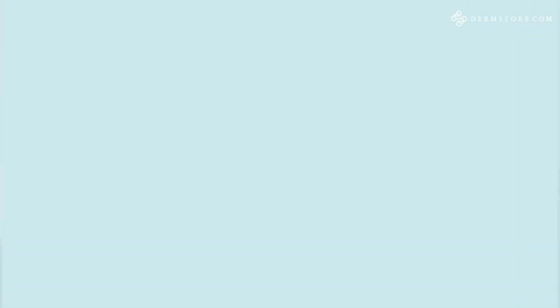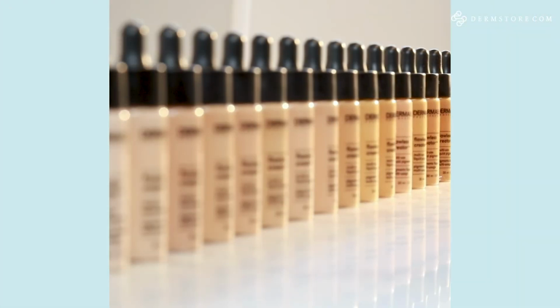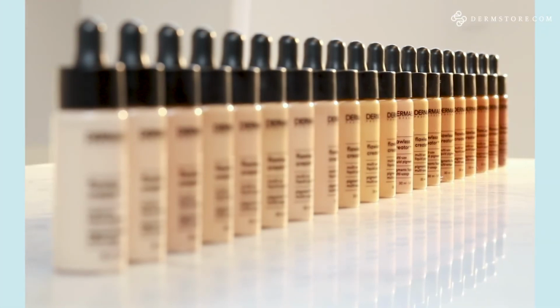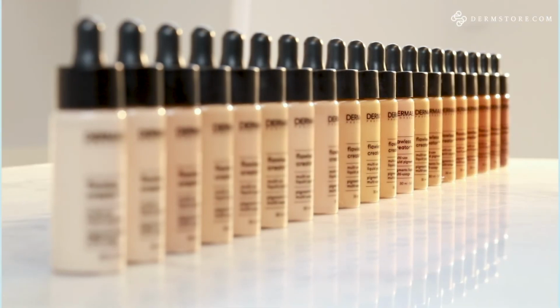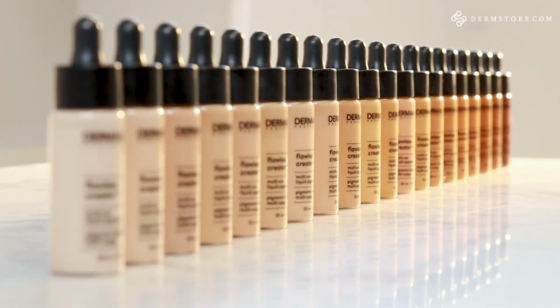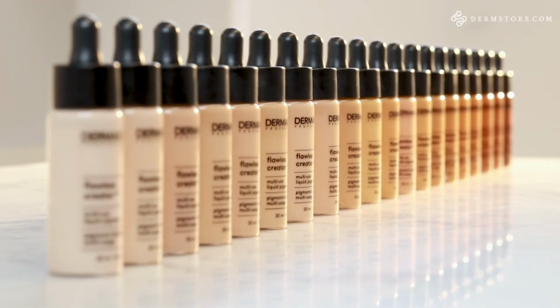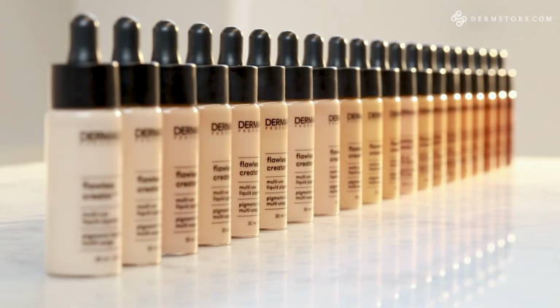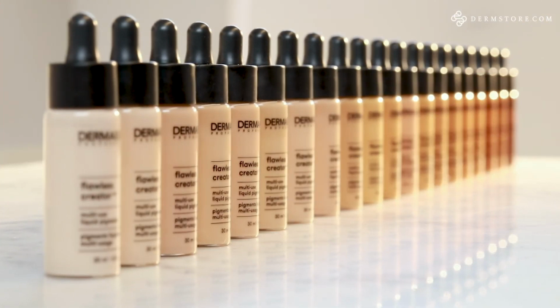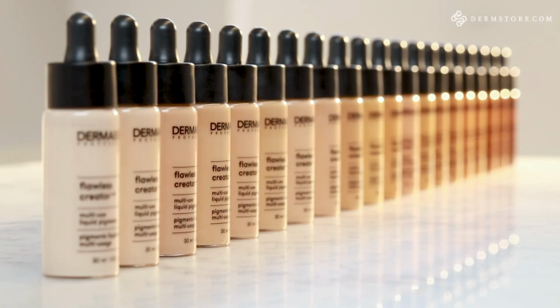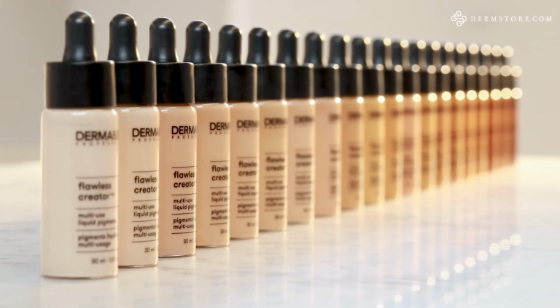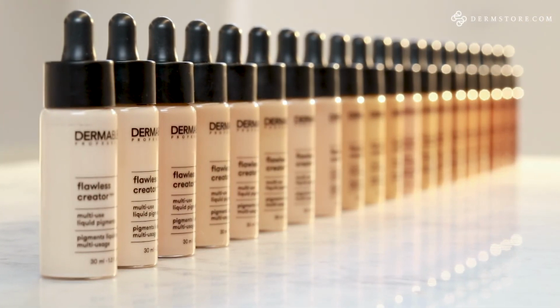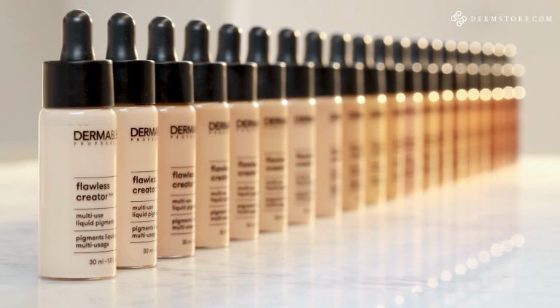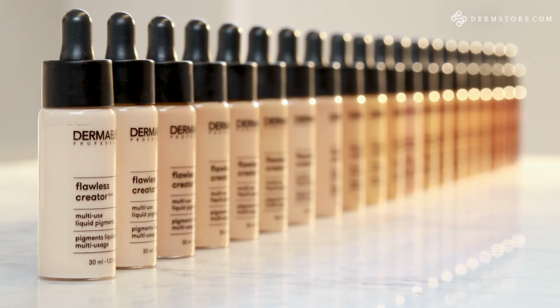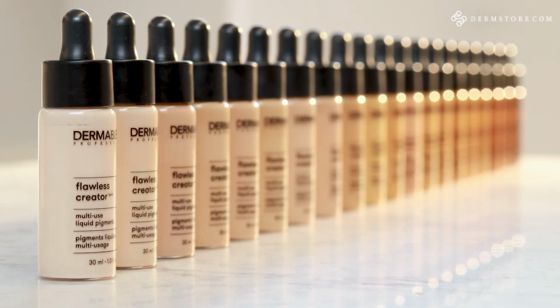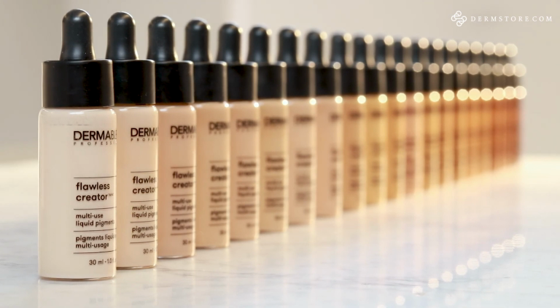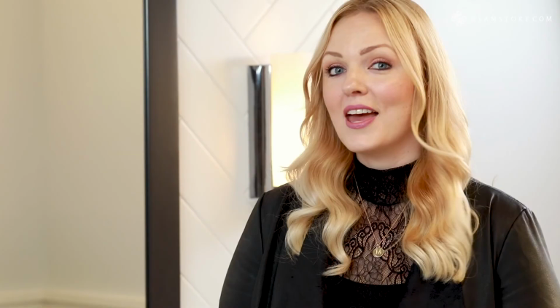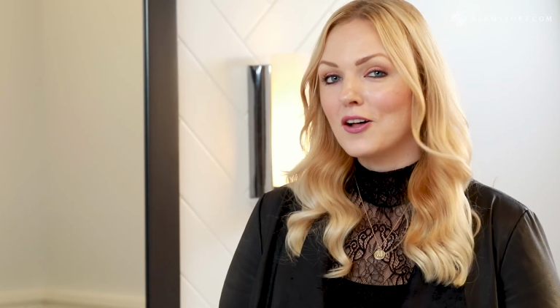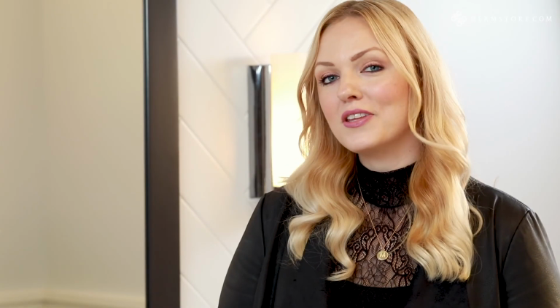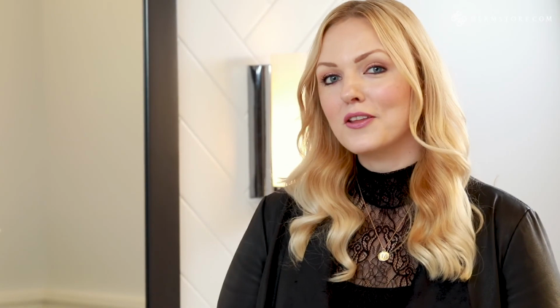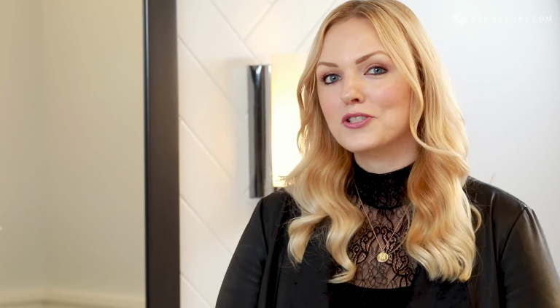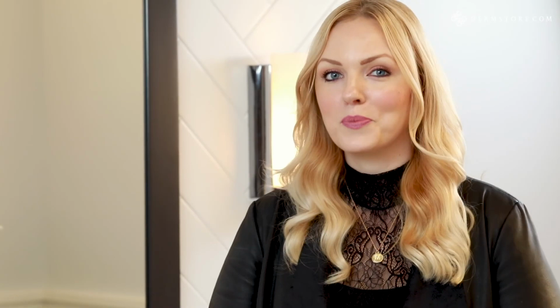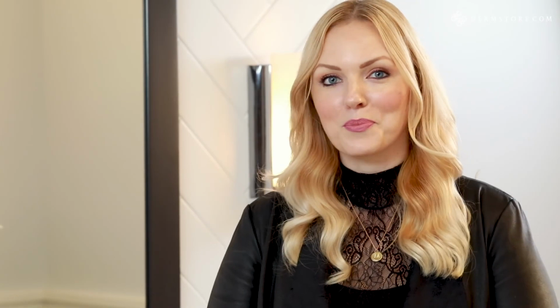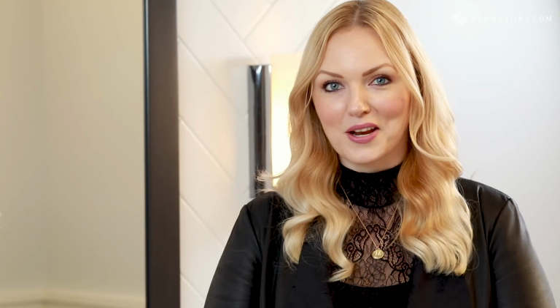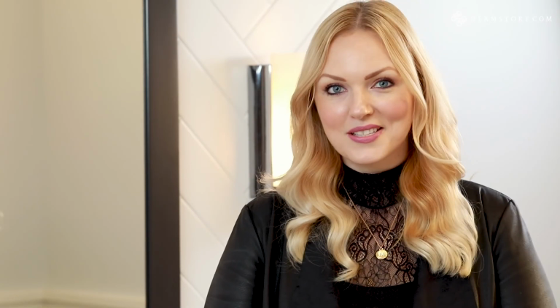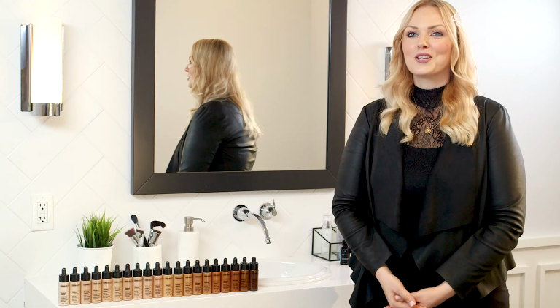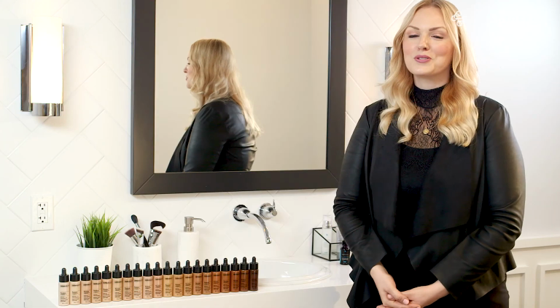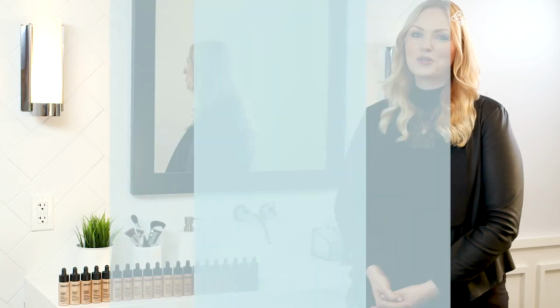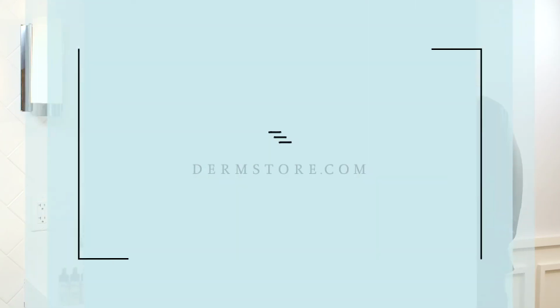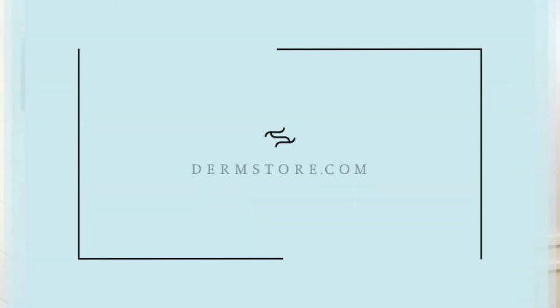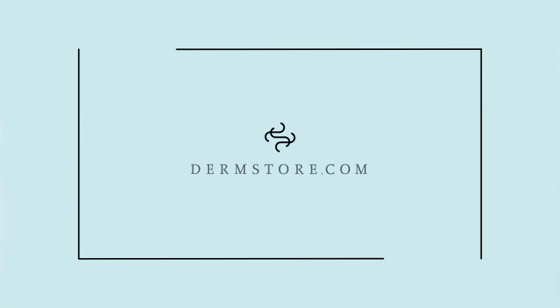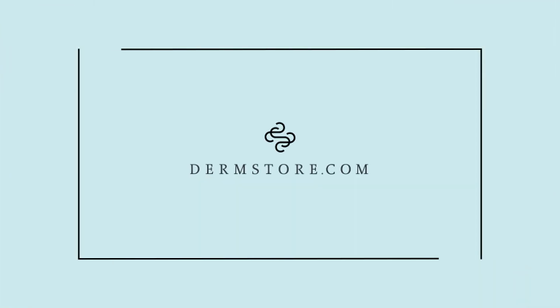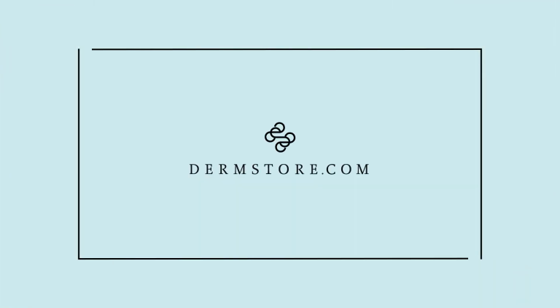To find your perfect shade of Flawless Creator and all of the other Dermablend products, go to DermStore.com.